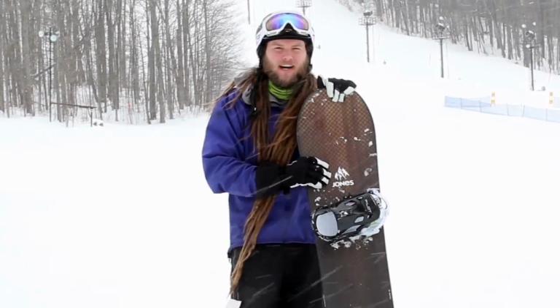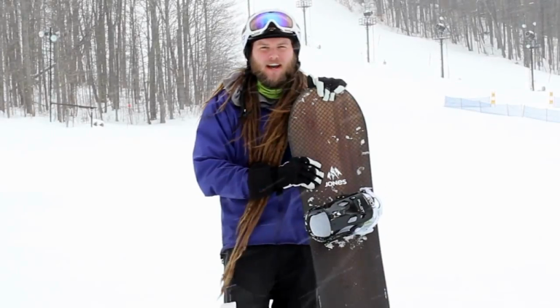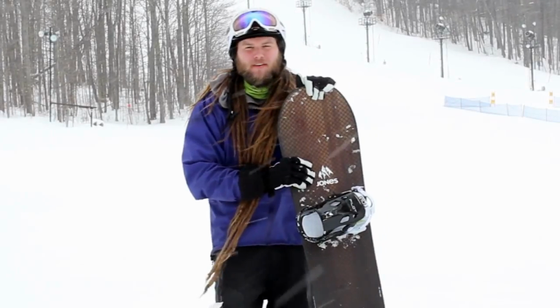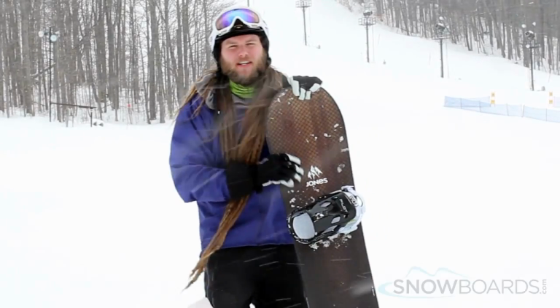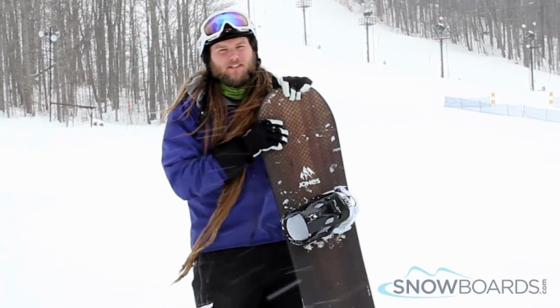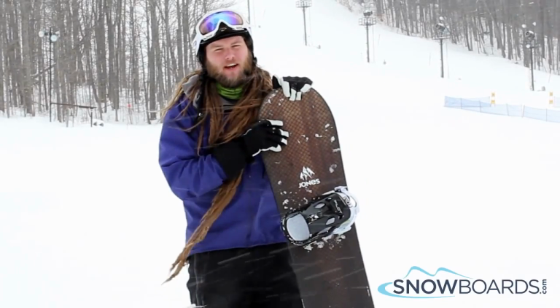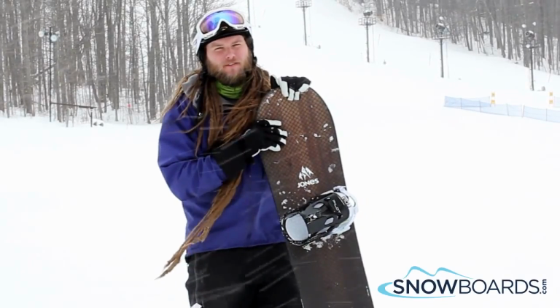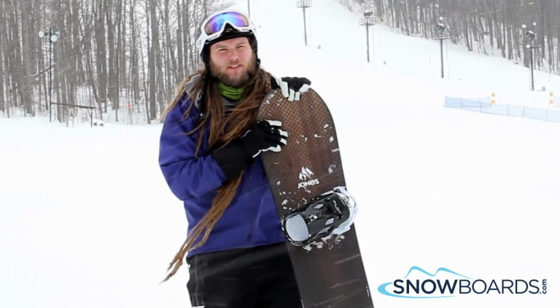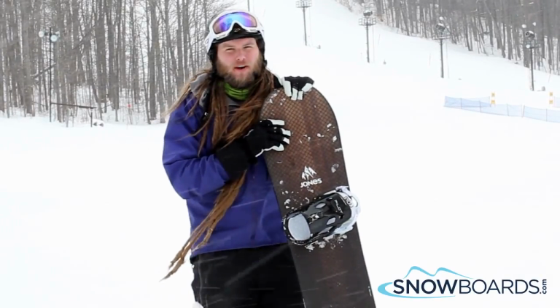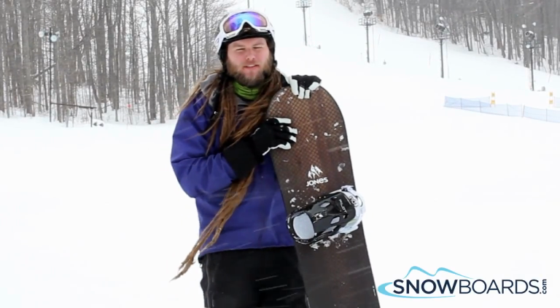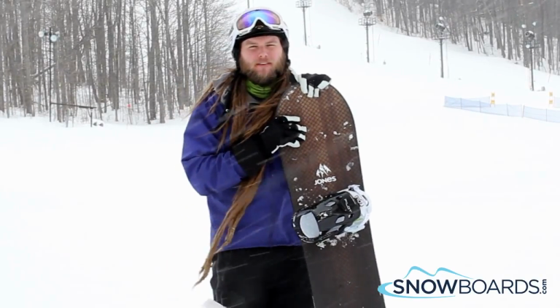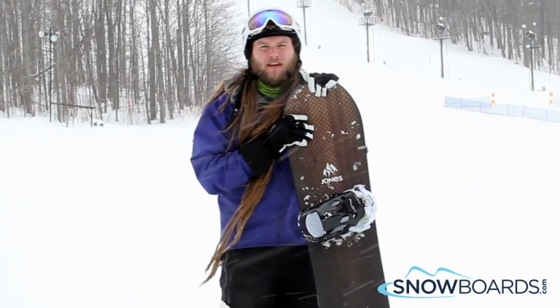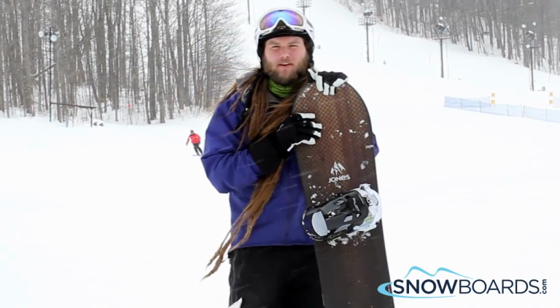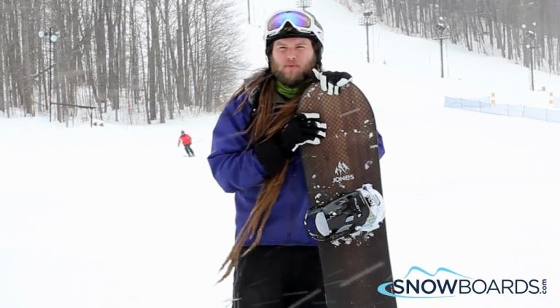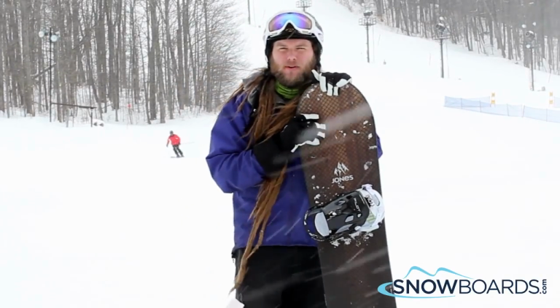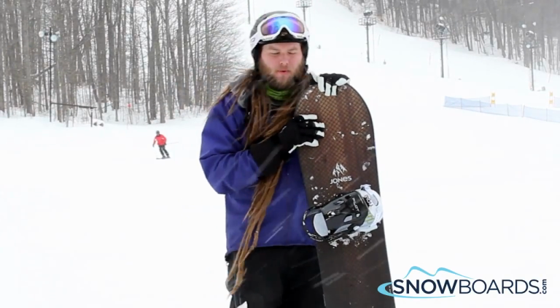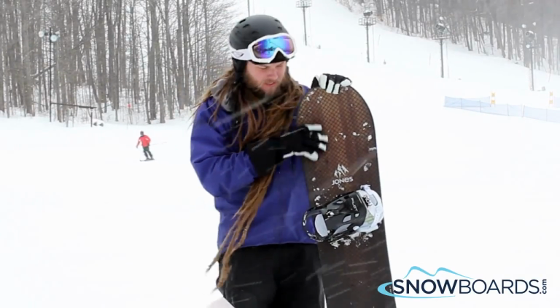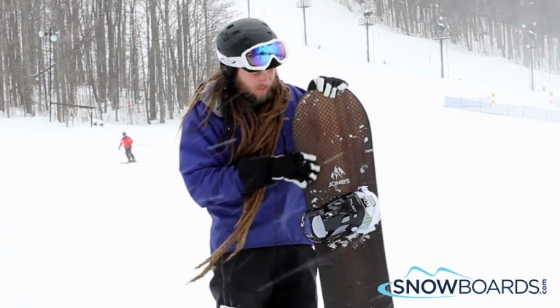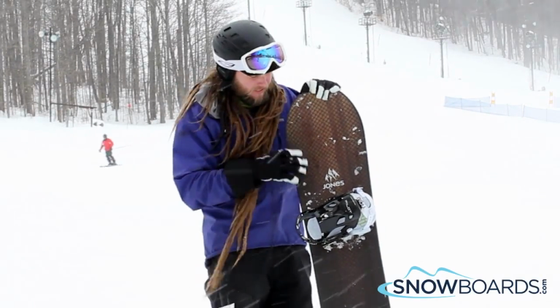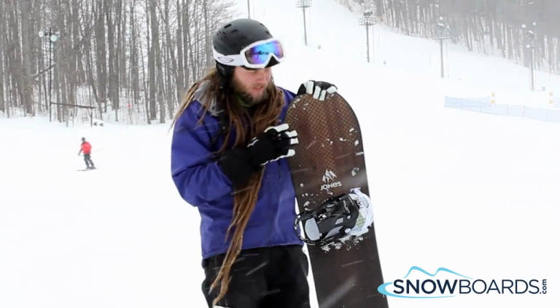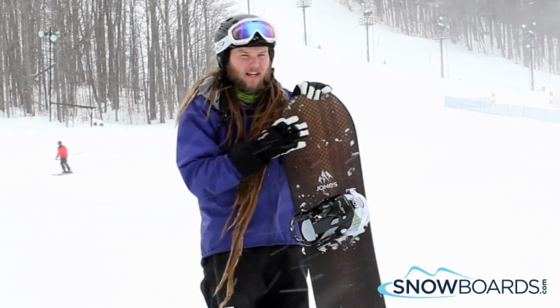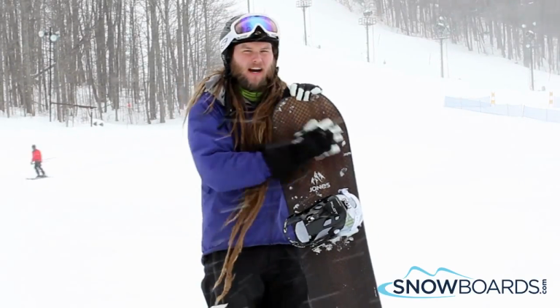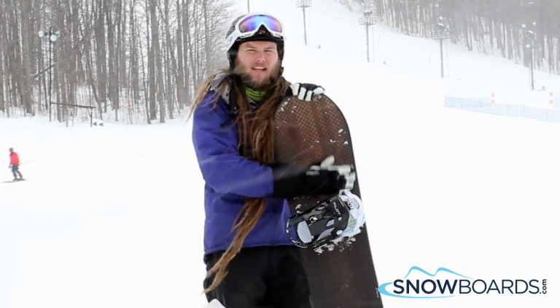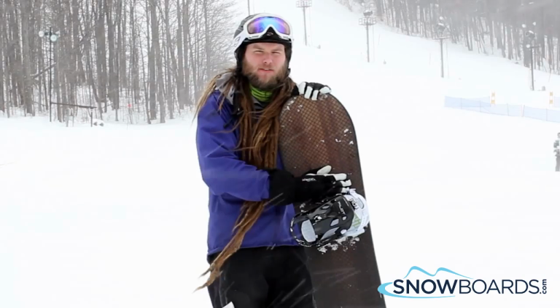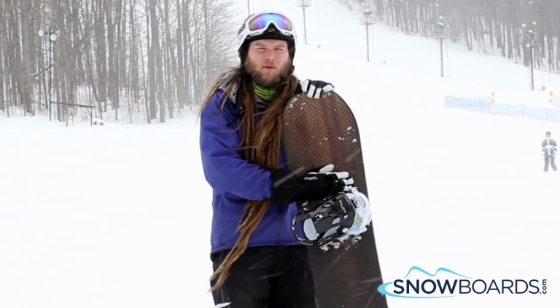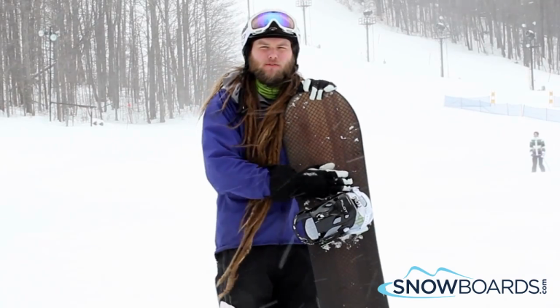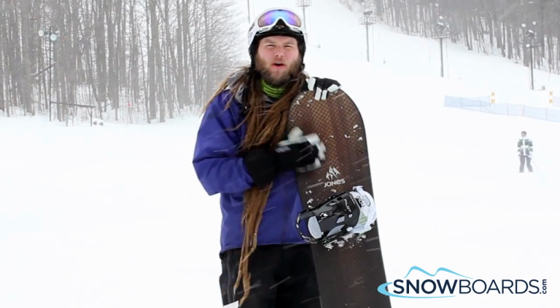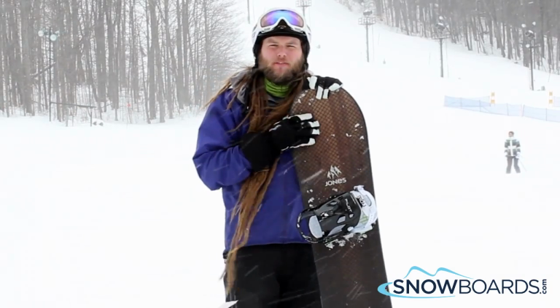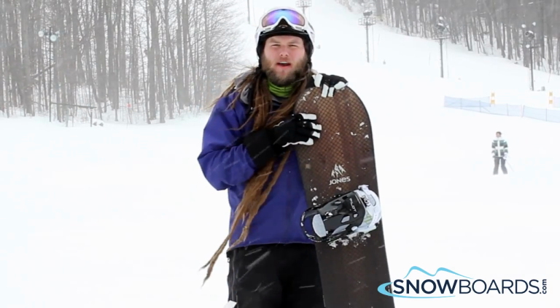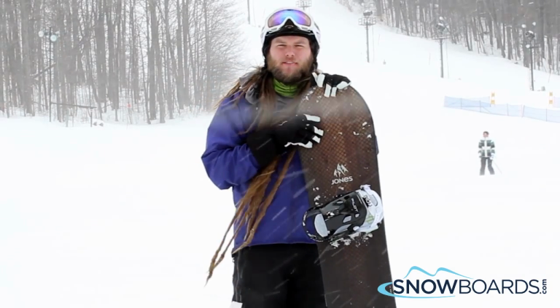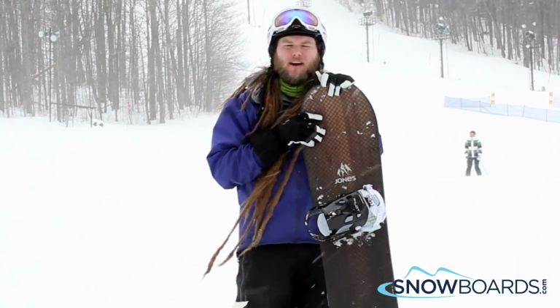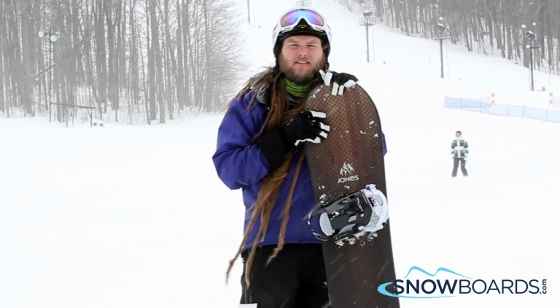Hi, I'm Ian. I just got off the Jones Aviator board in a 160. I give this board 4 out of 5 stars.